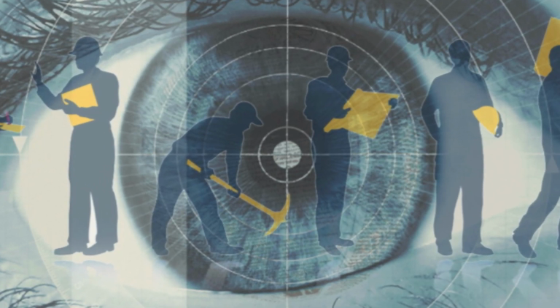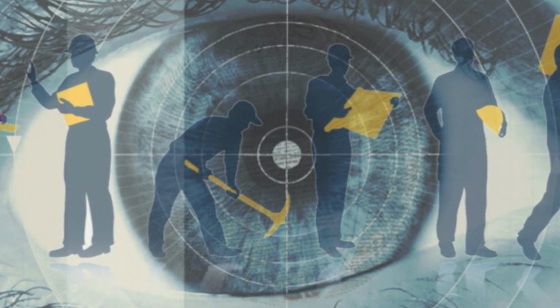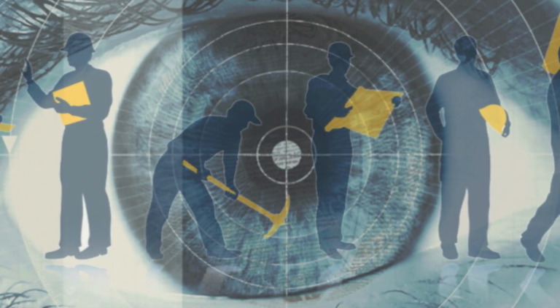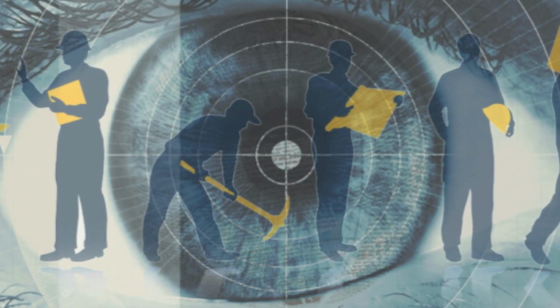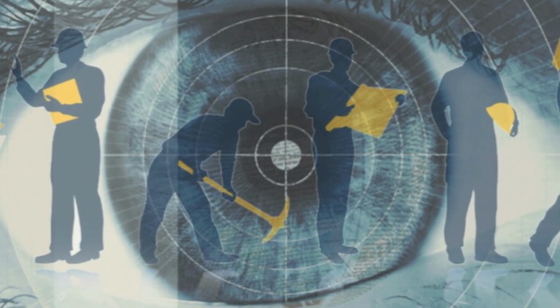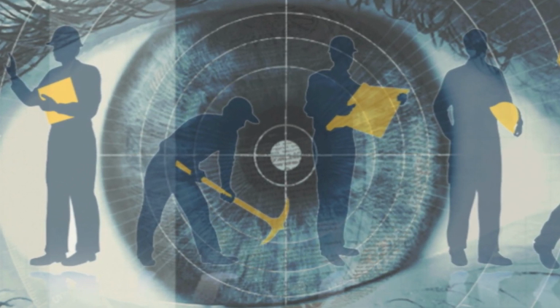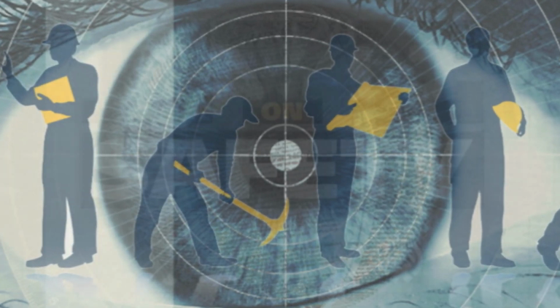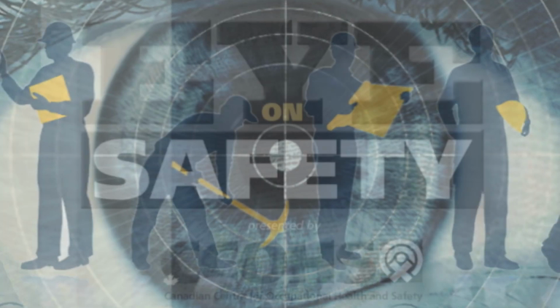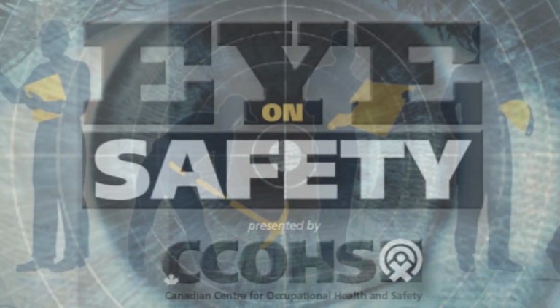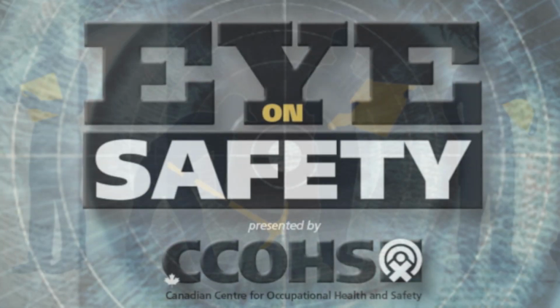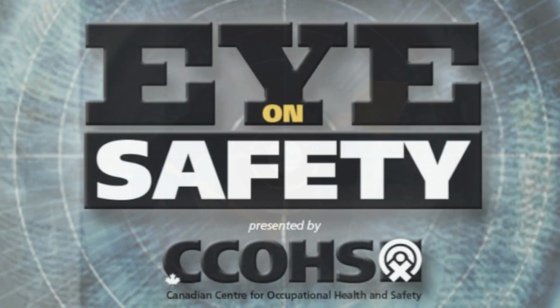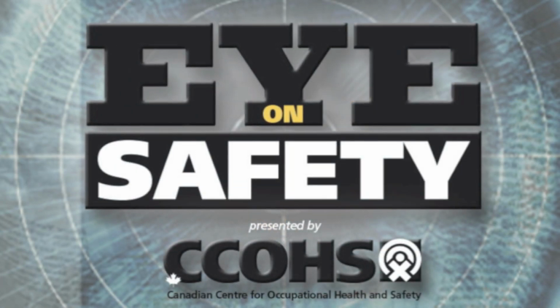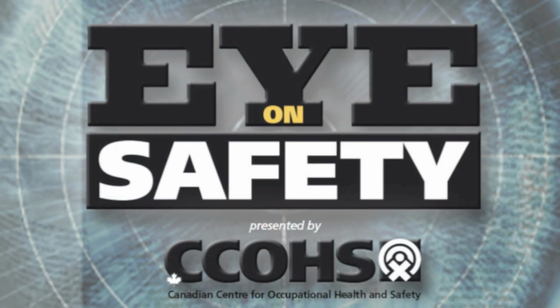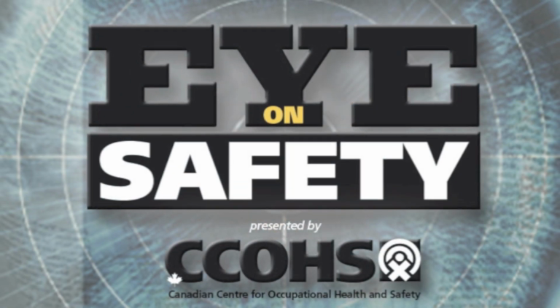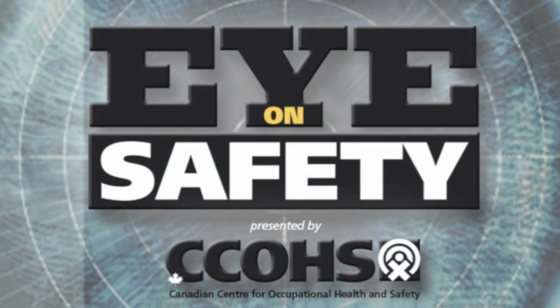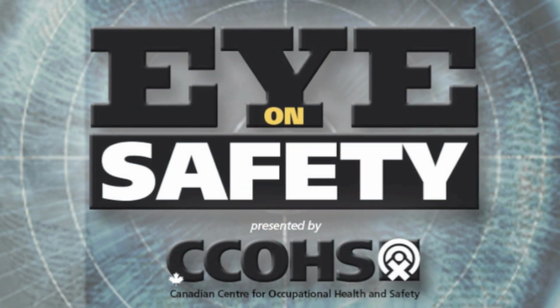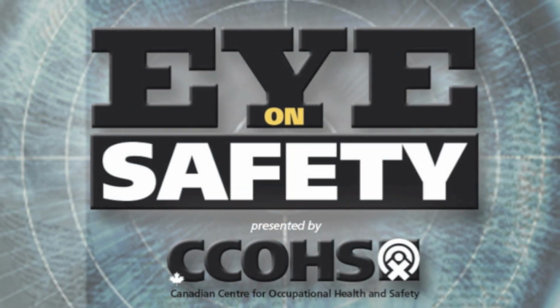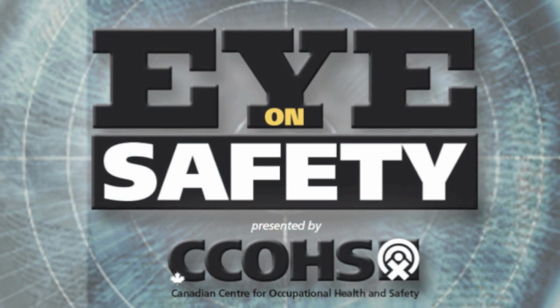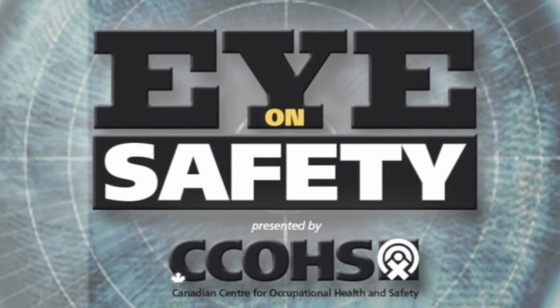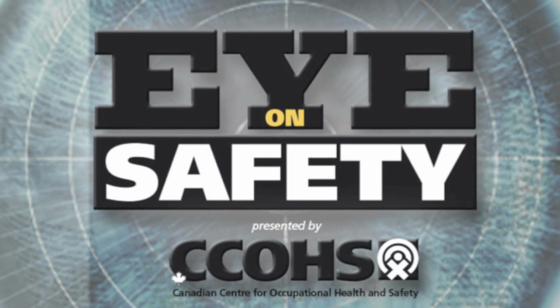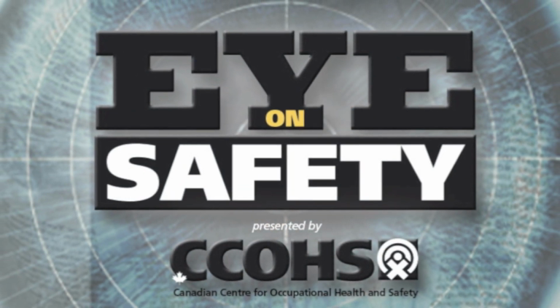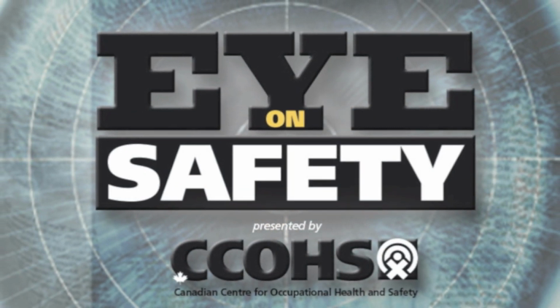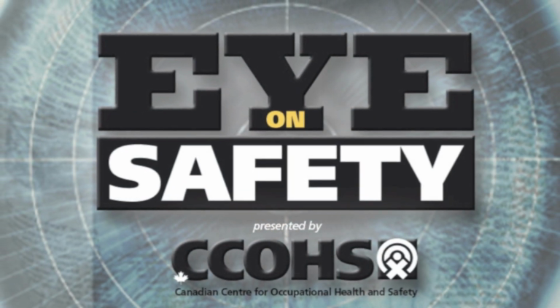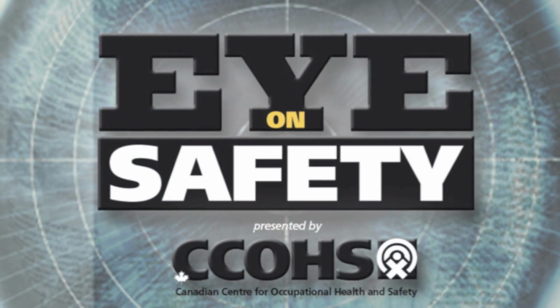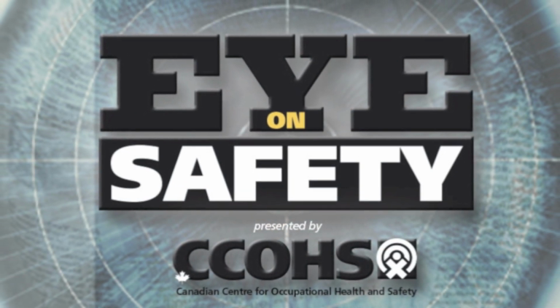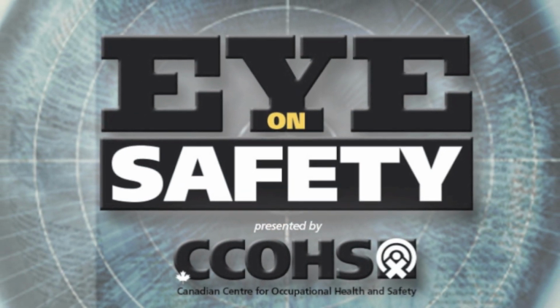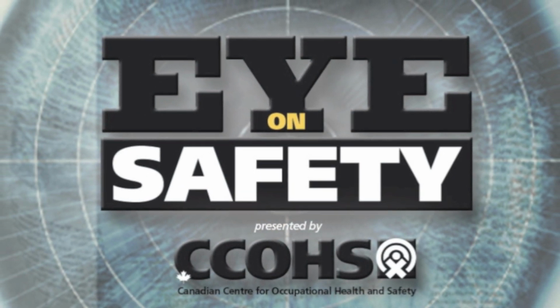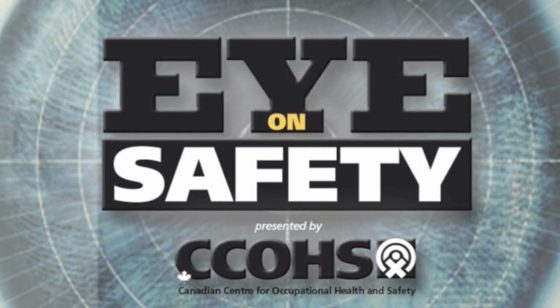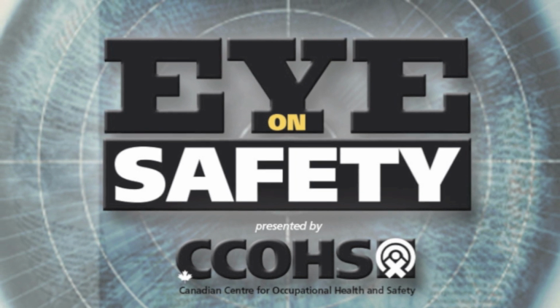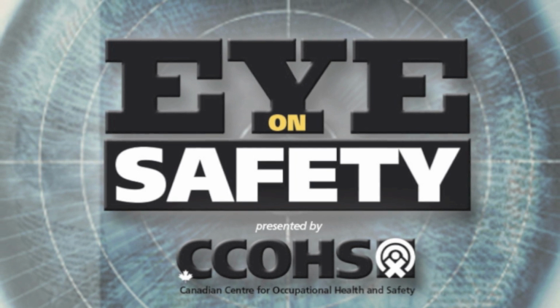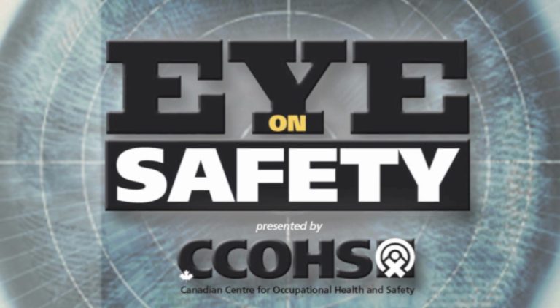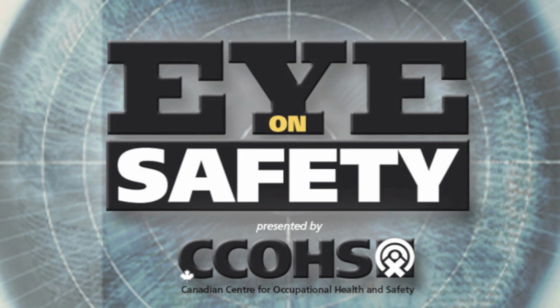Welcome to Eye on Safety, presented by the Canadian Centre for Occupational Health and Safety.